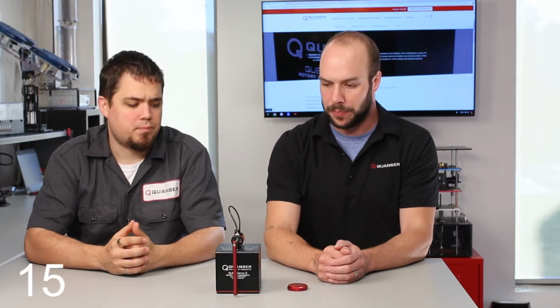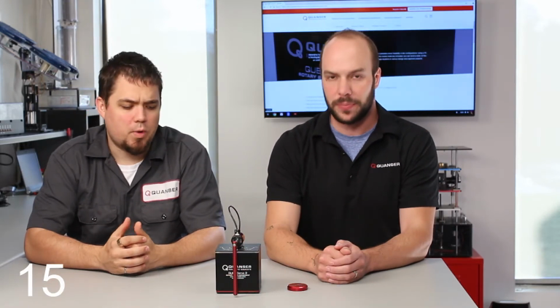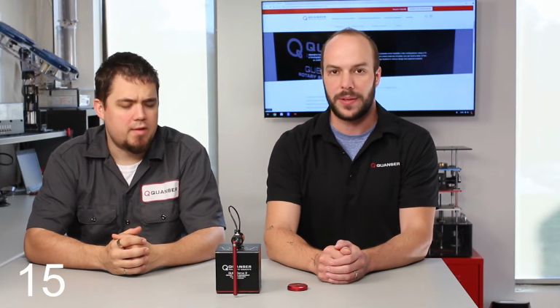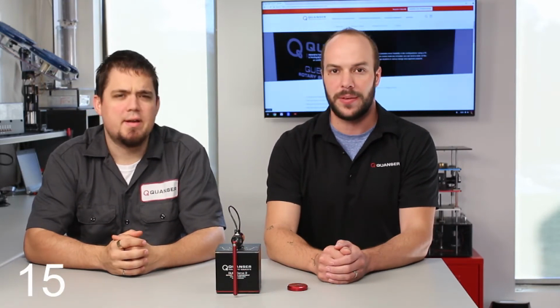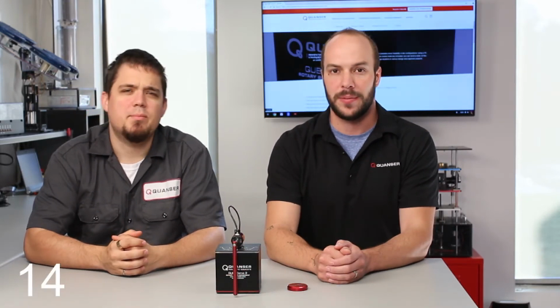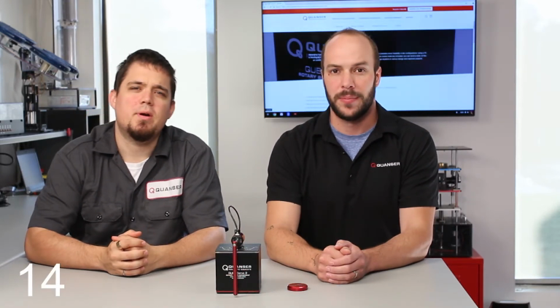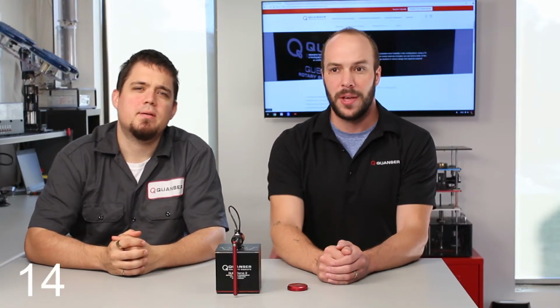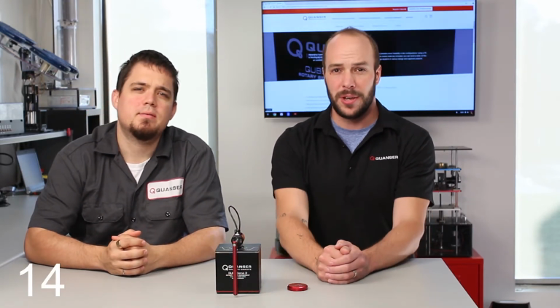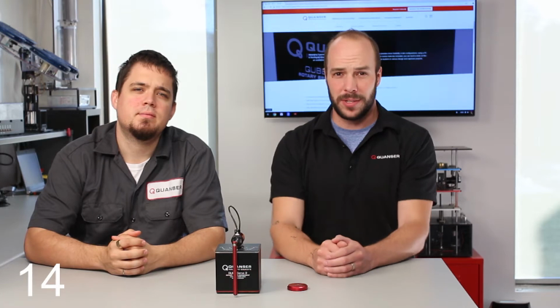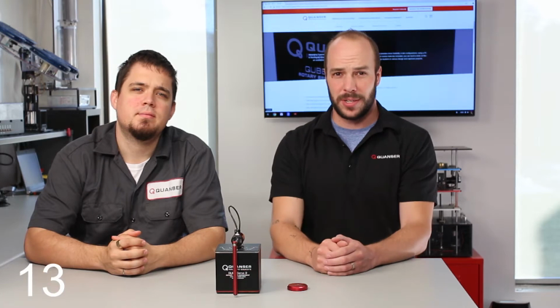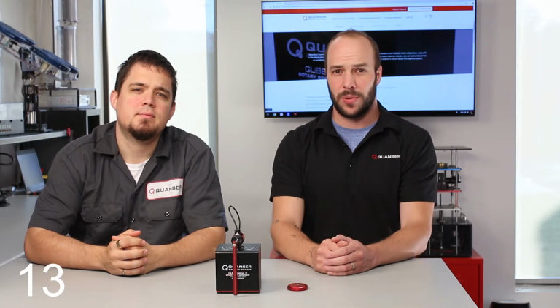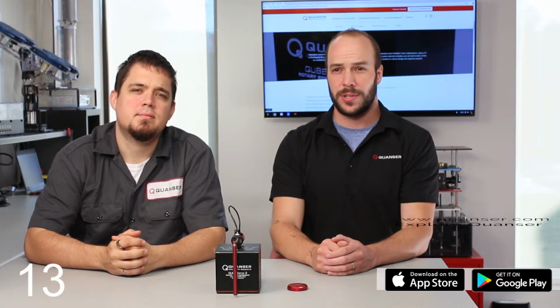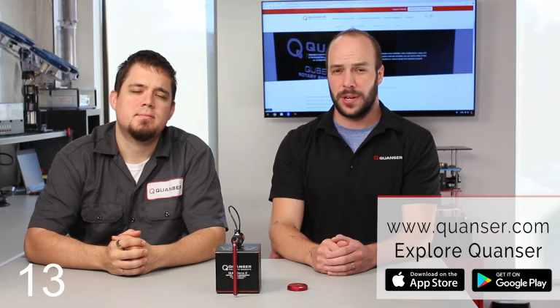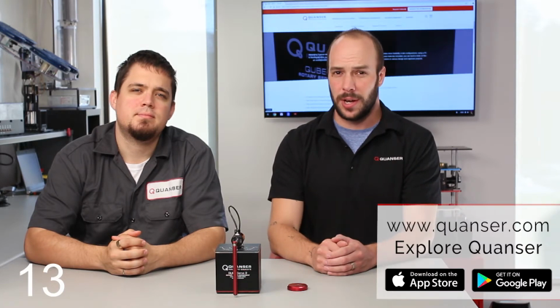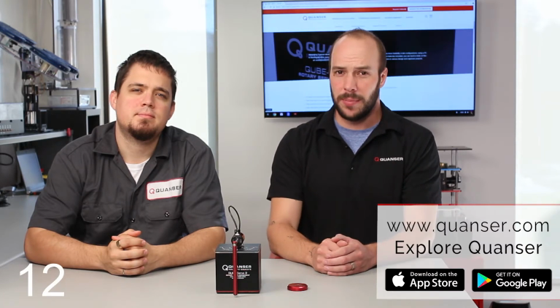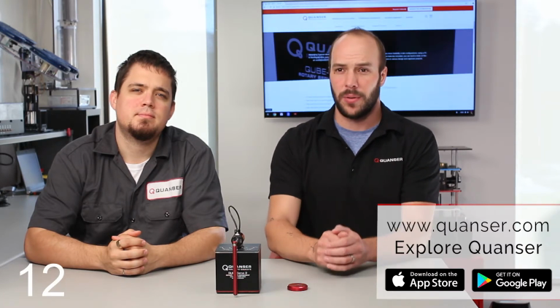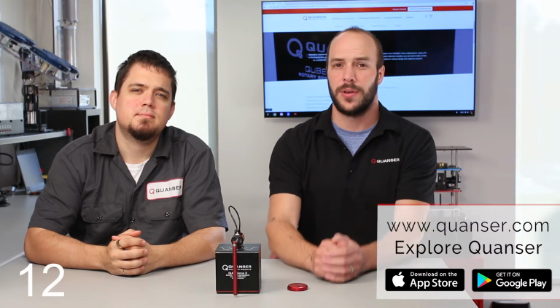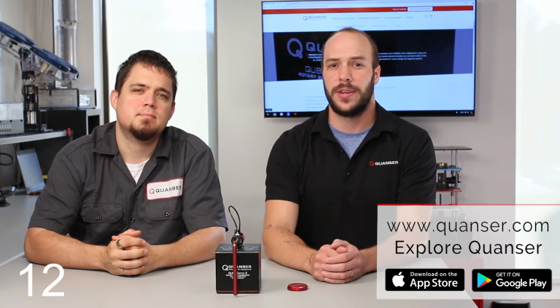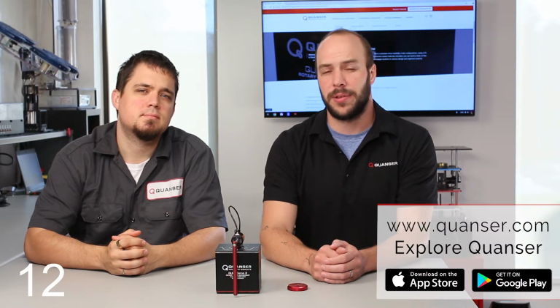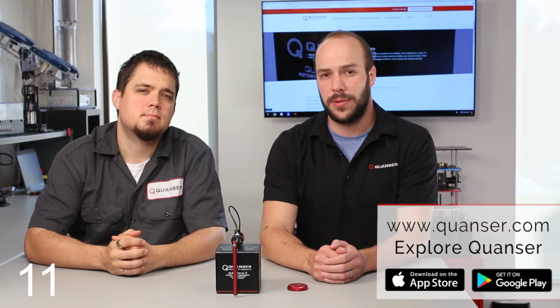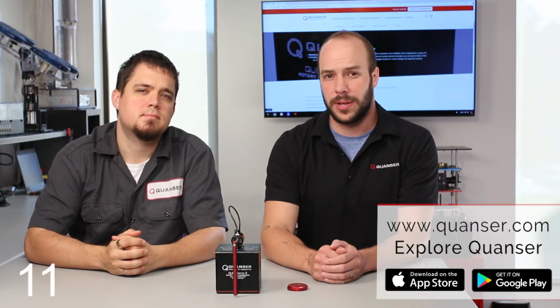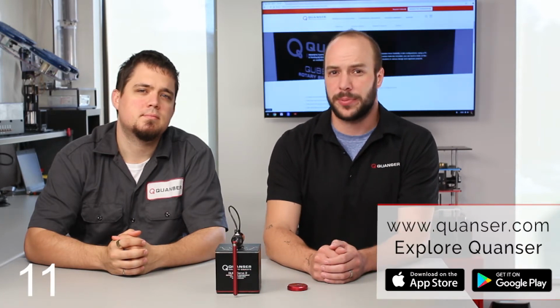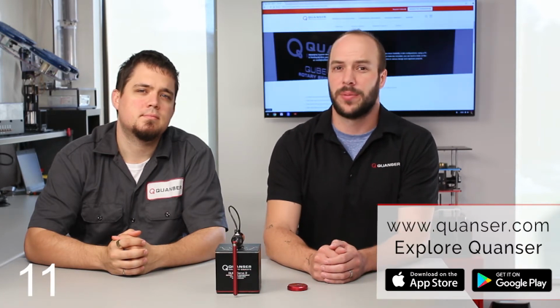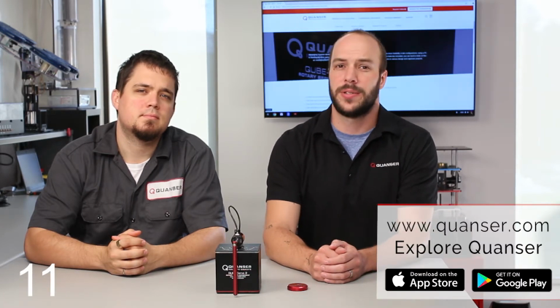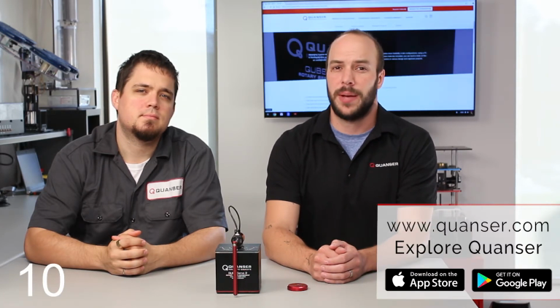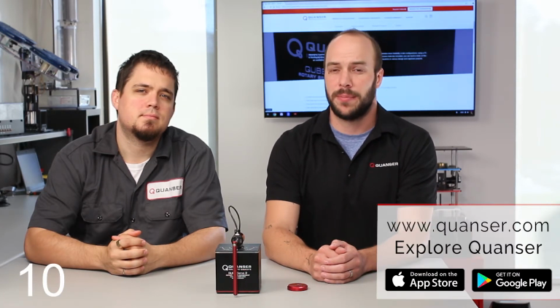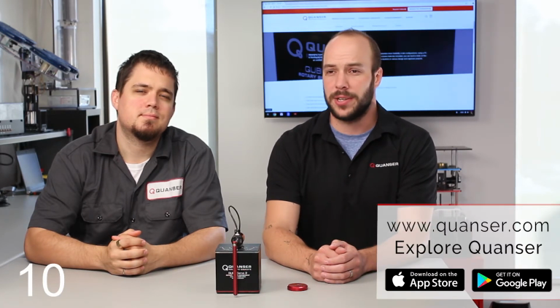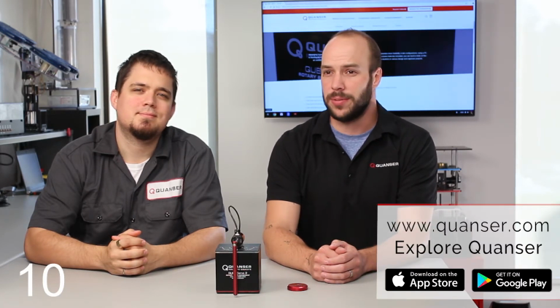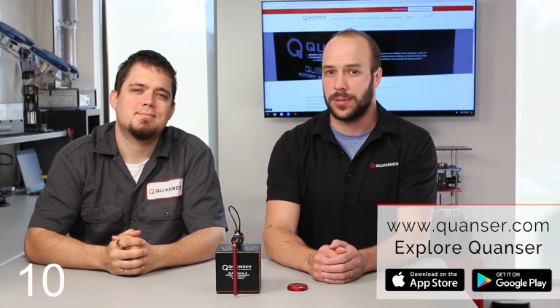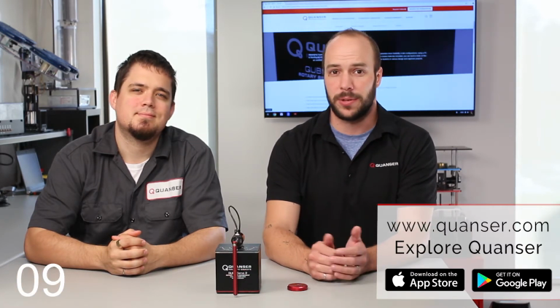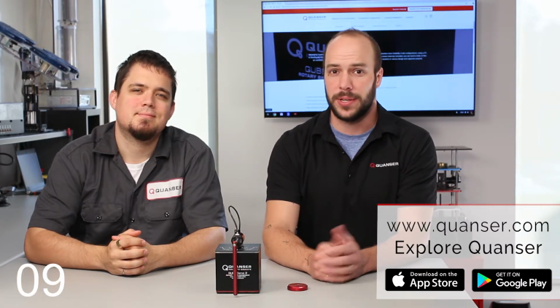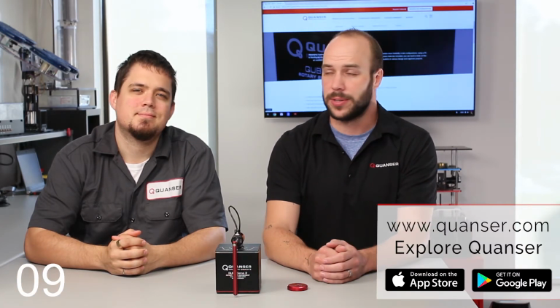Where can I find out more? You can visit Kwanzer.com or you can download the Explore Kwanzer app from iTunes or the Google Play Store.